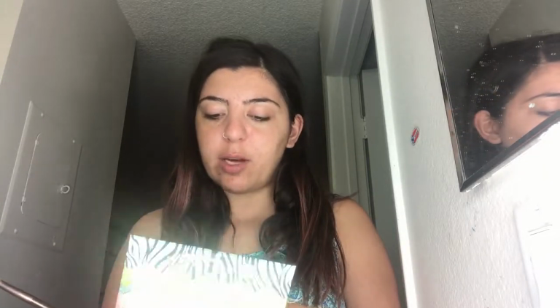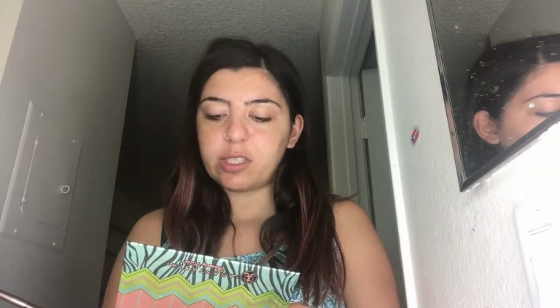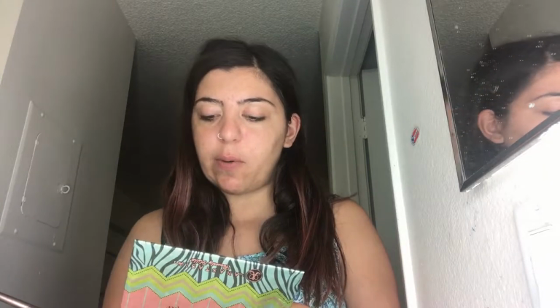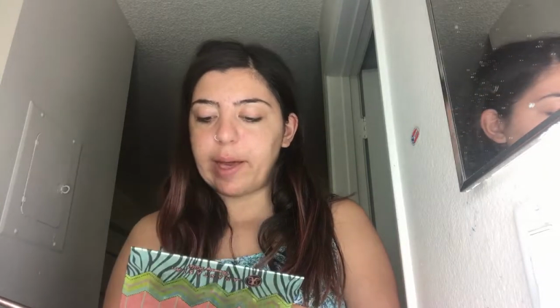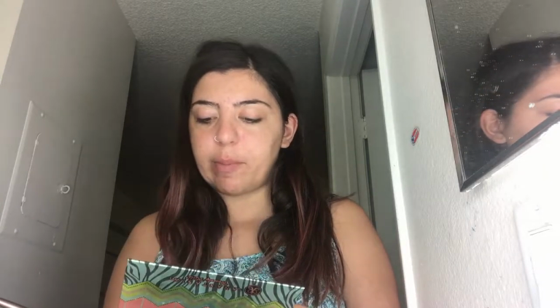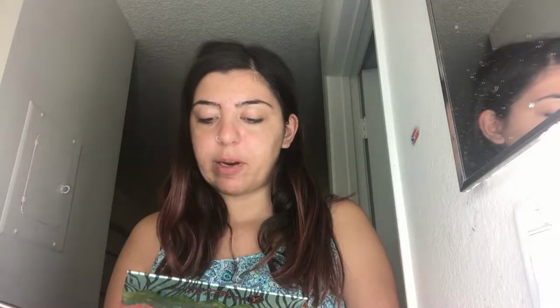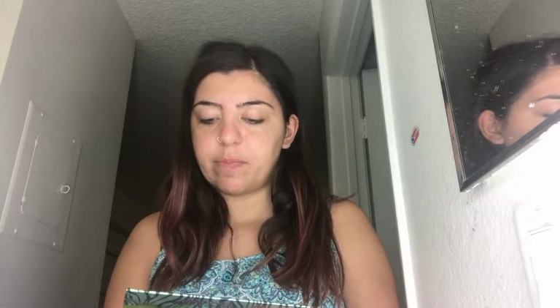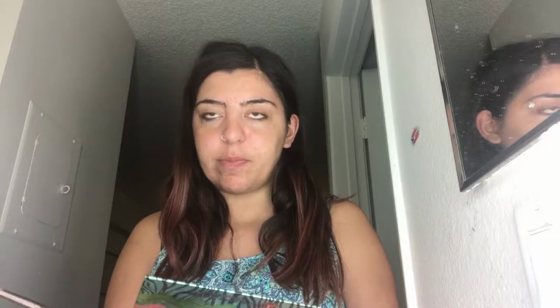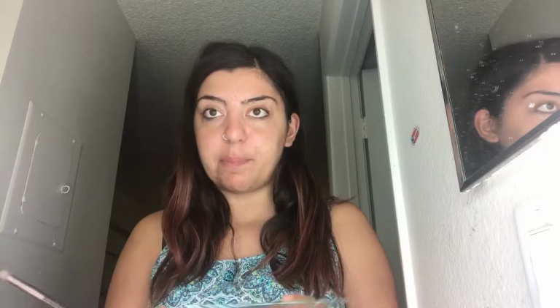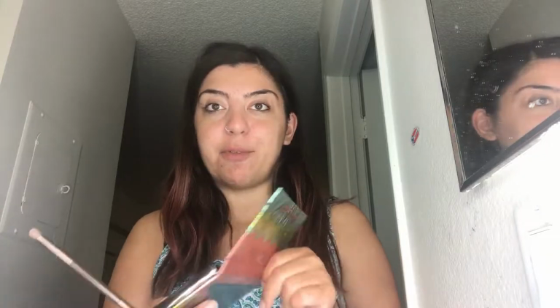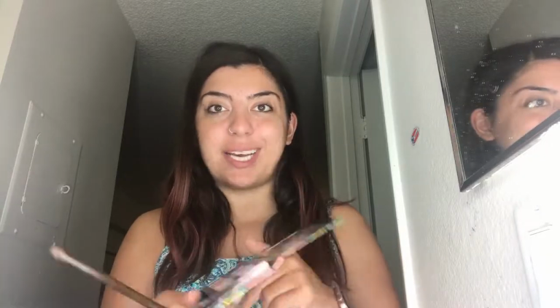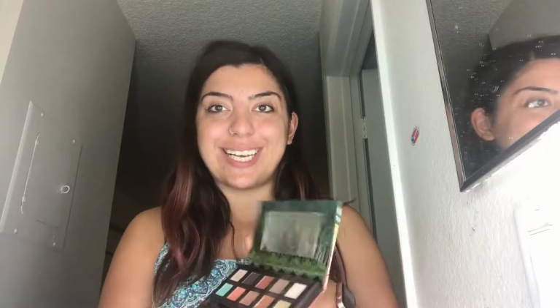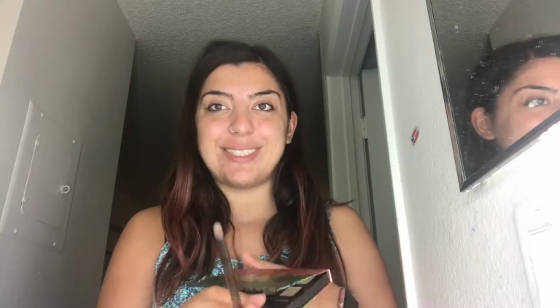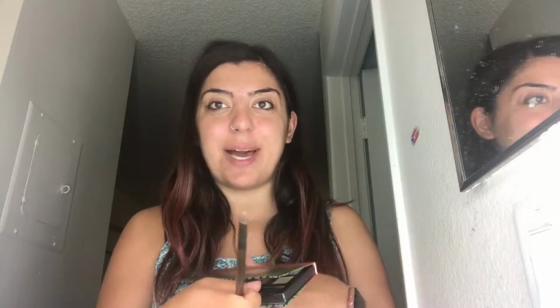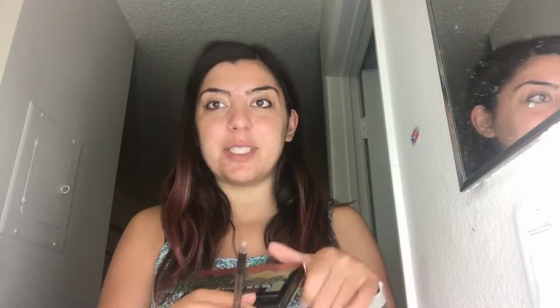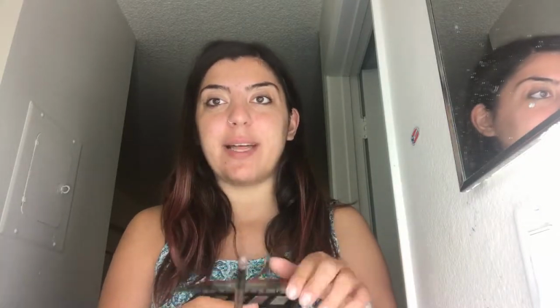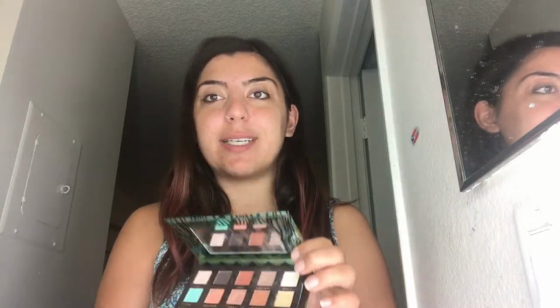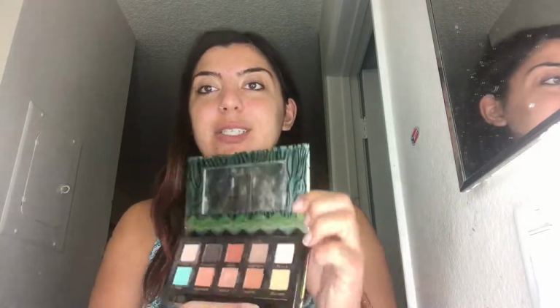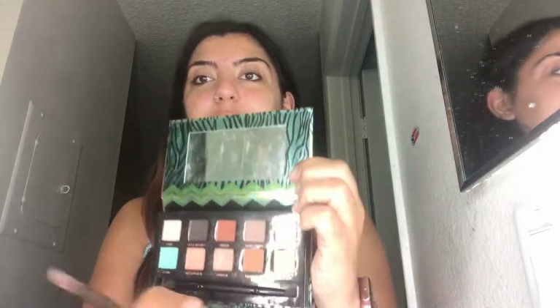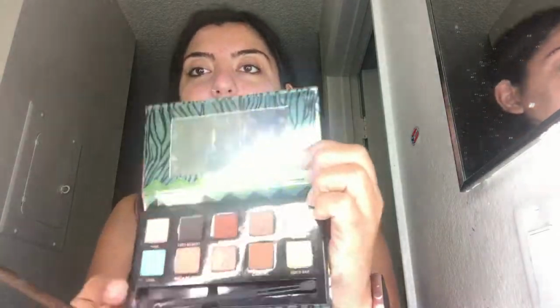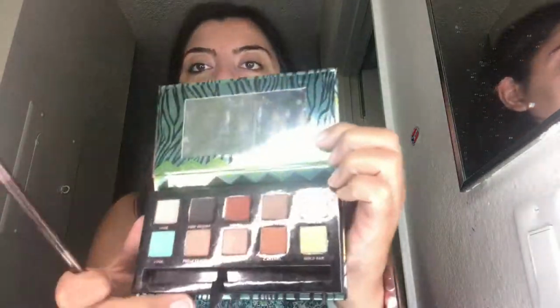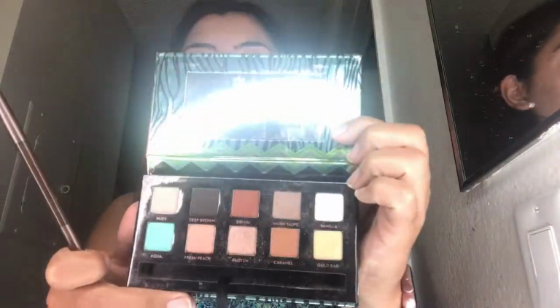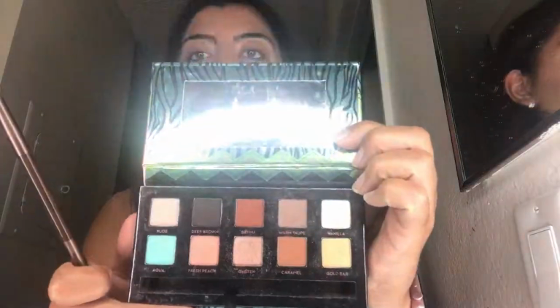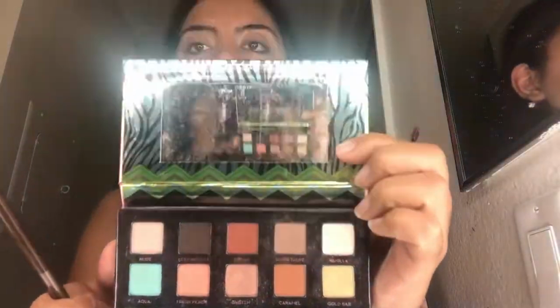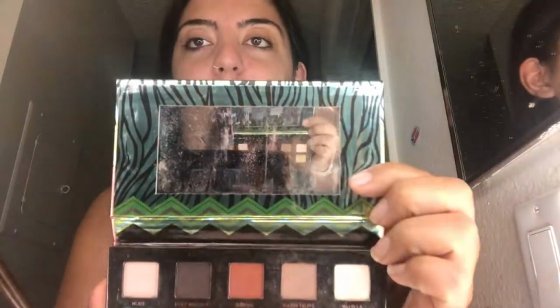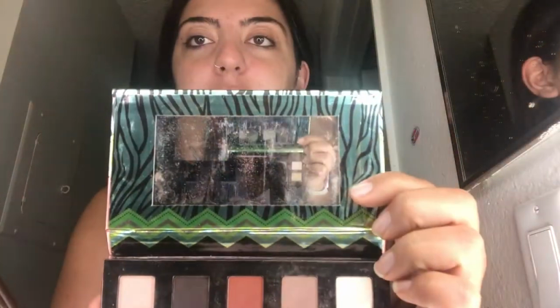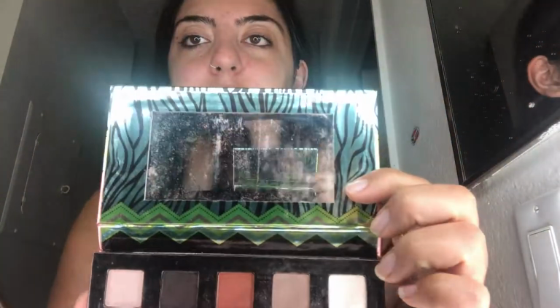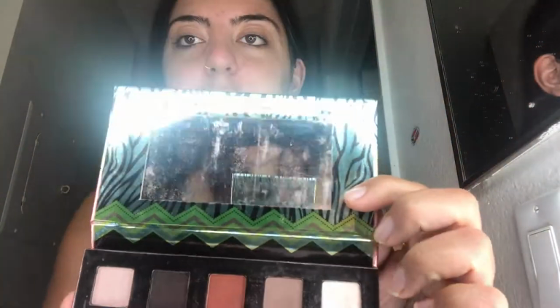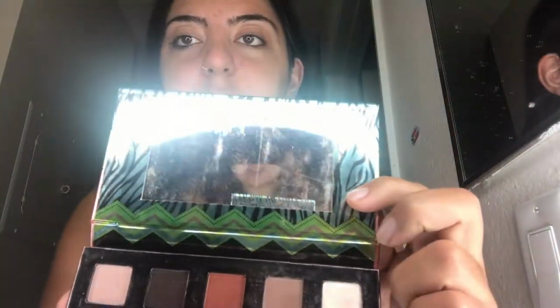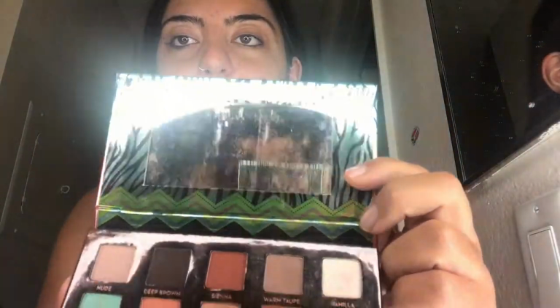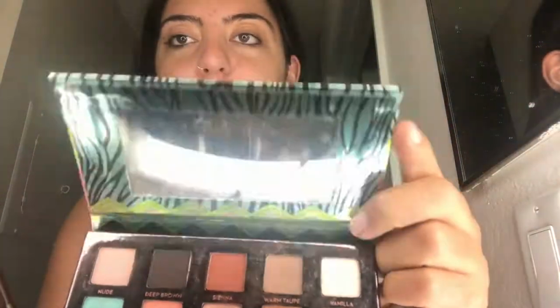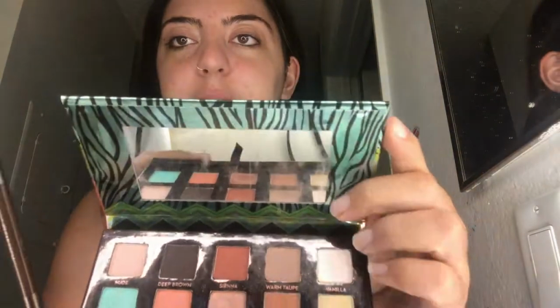I remember being really excited to buy this palette because the shades are like gorgeous. You can see here.